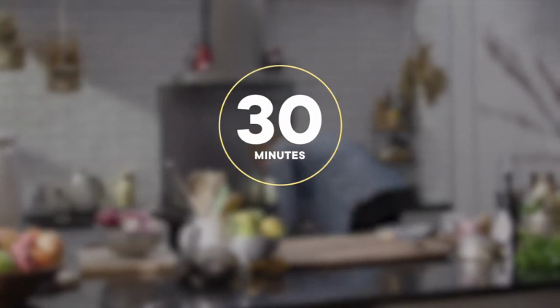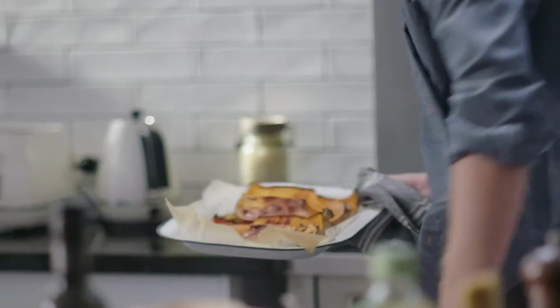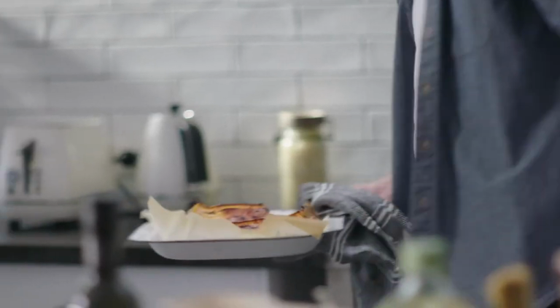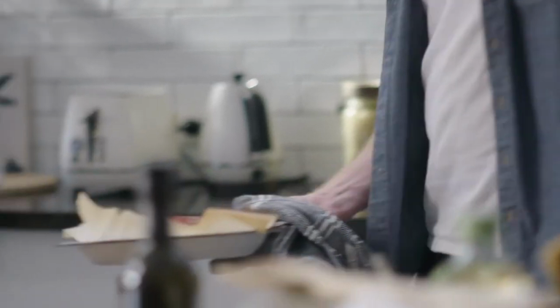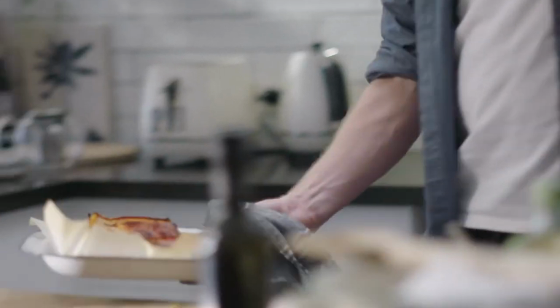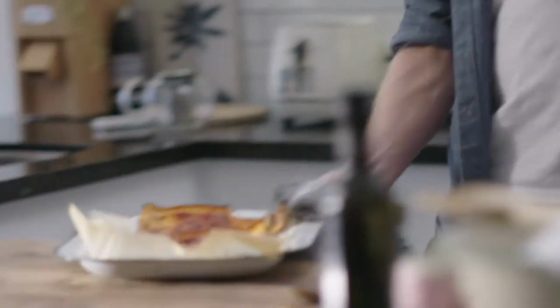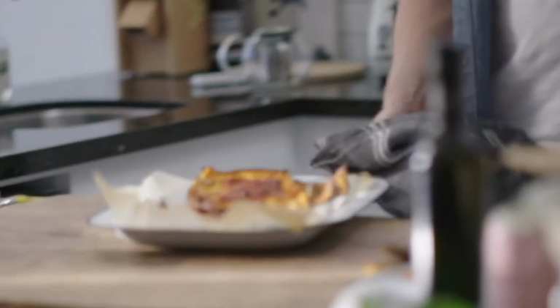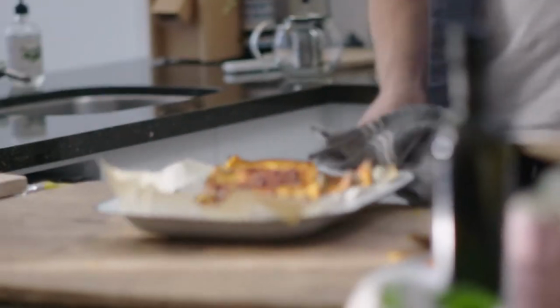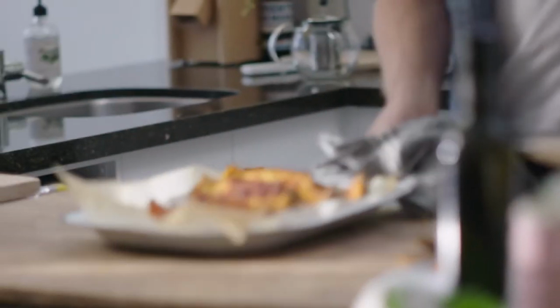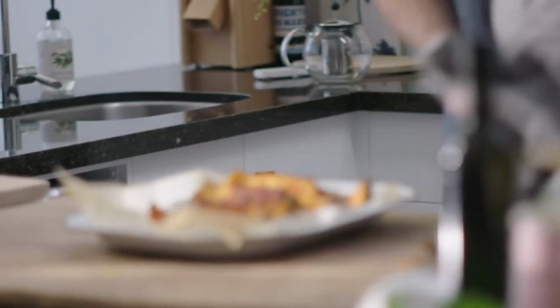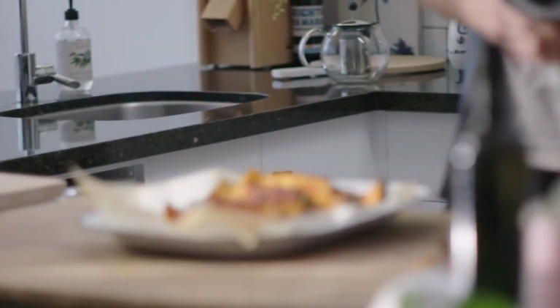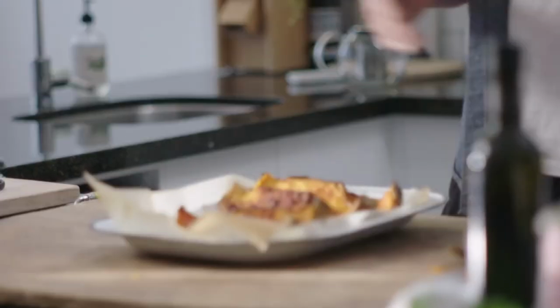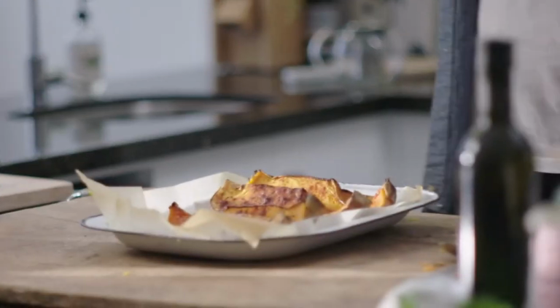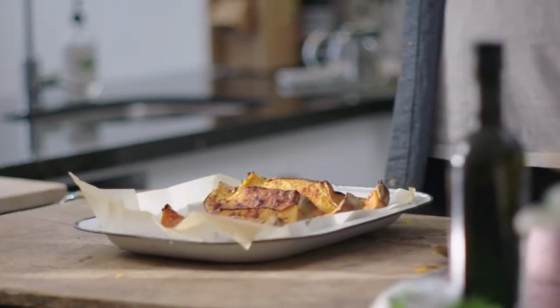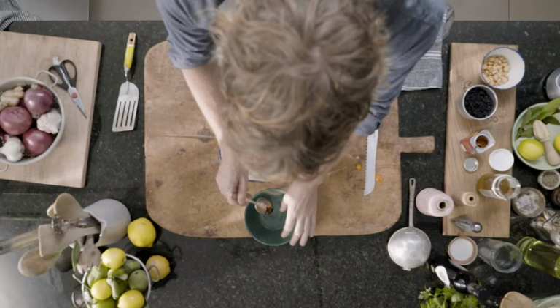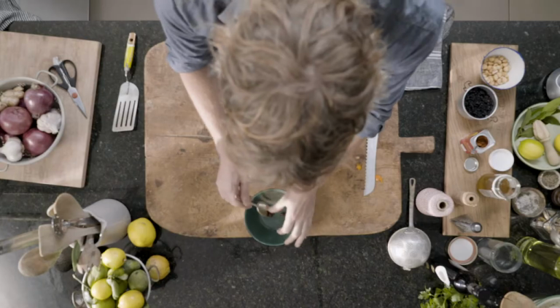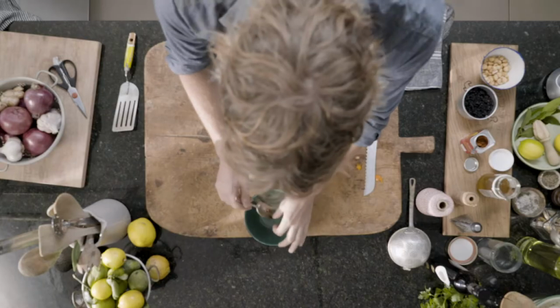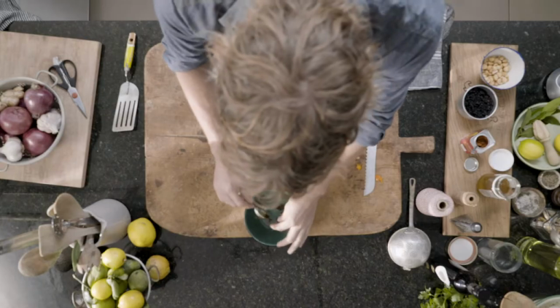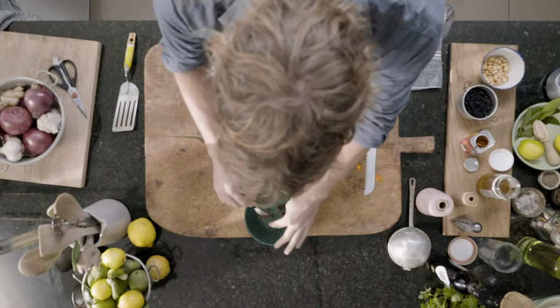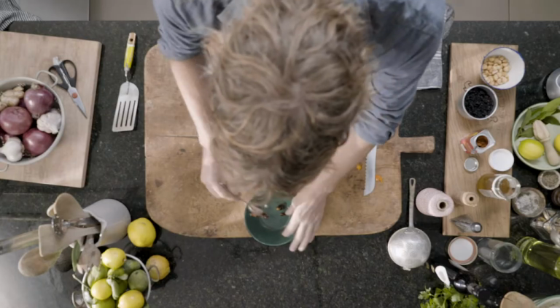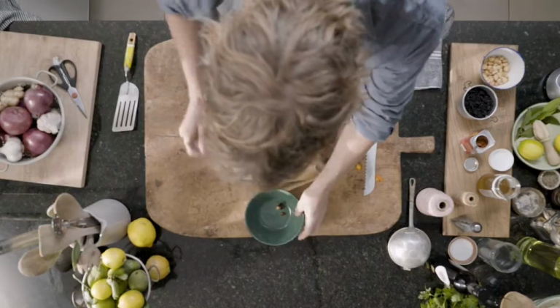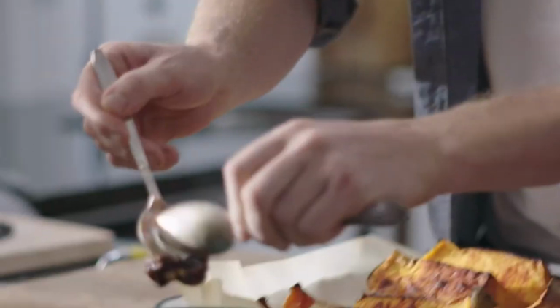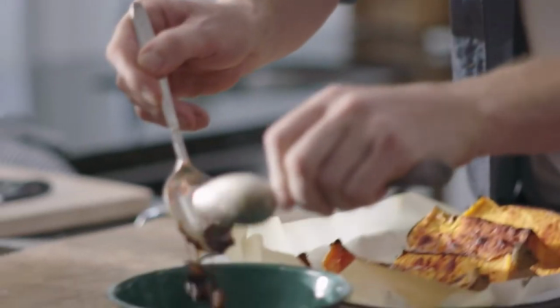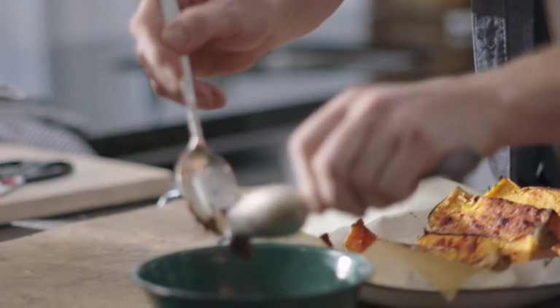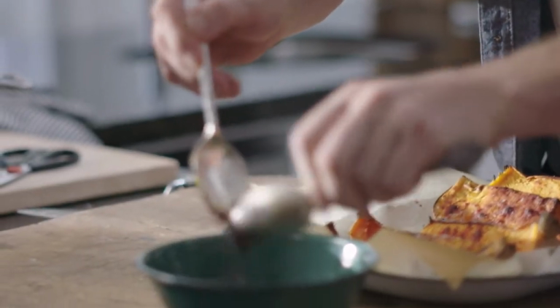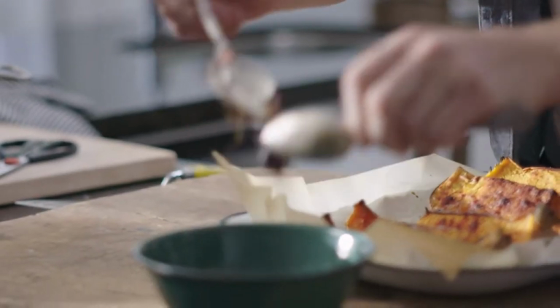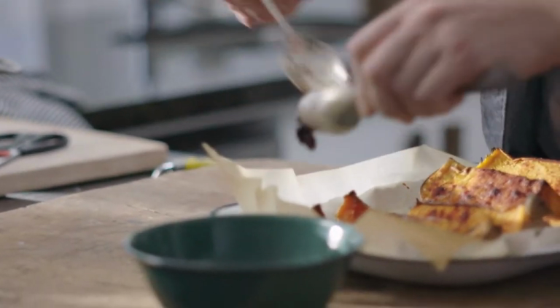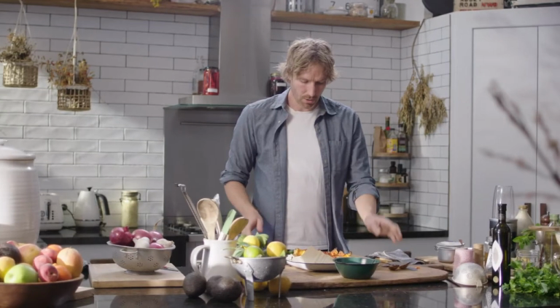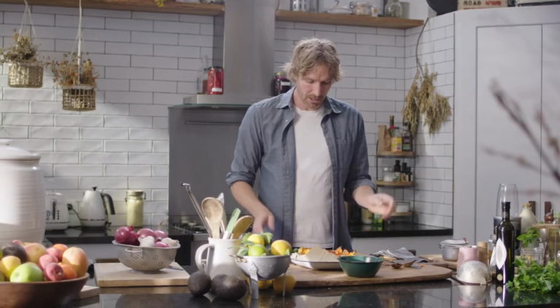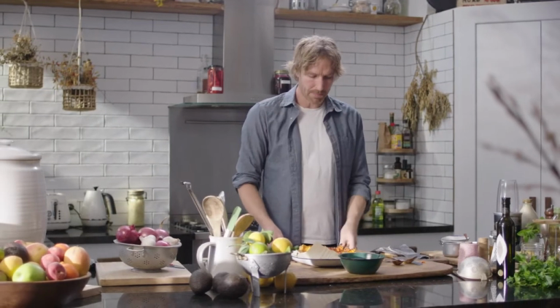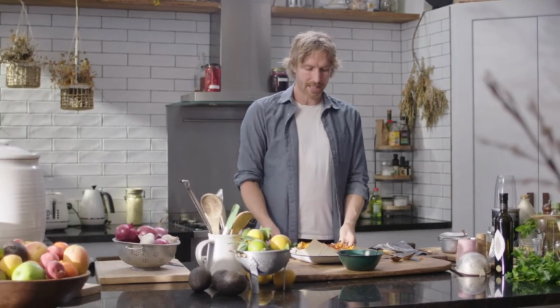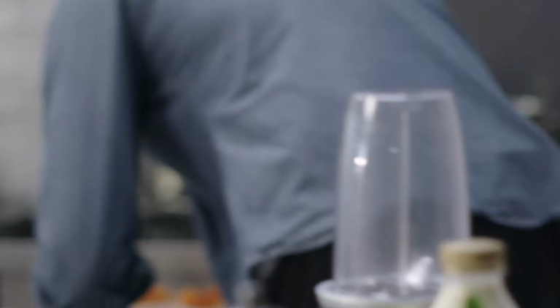So we'll check on it. The seeds would have cooked now, so we'll take these off. I'll put this back in the oven.